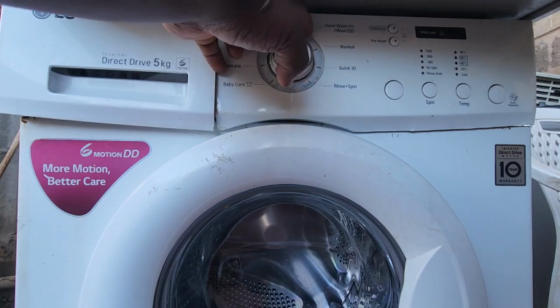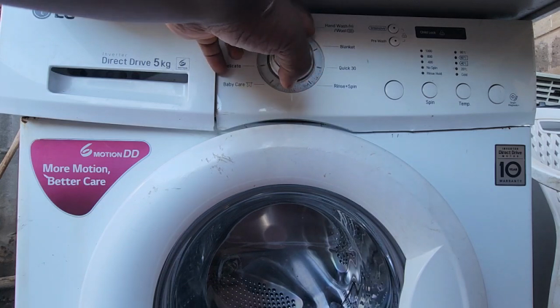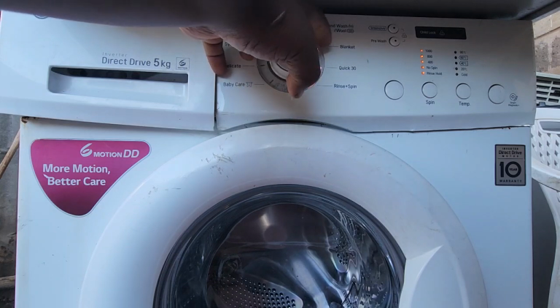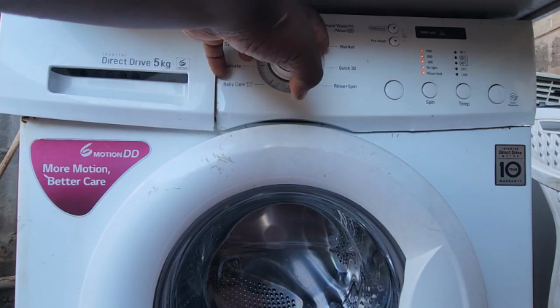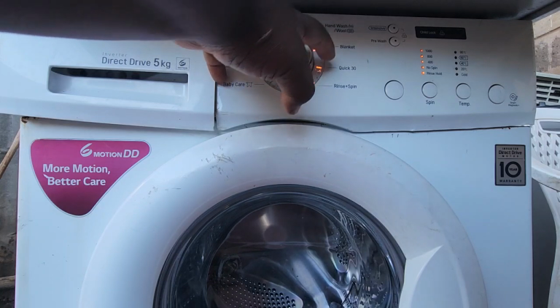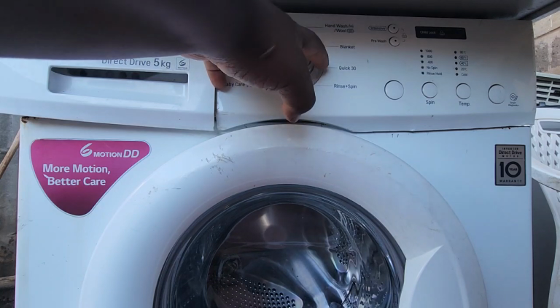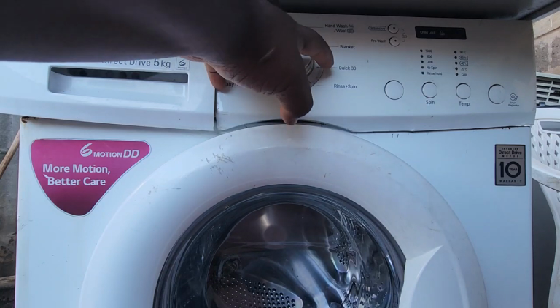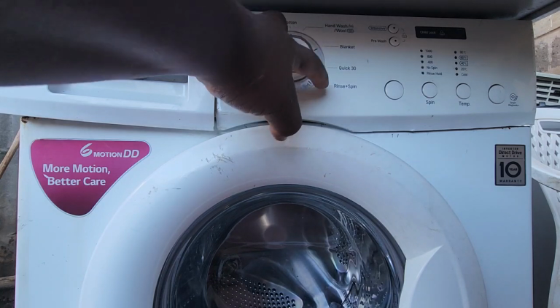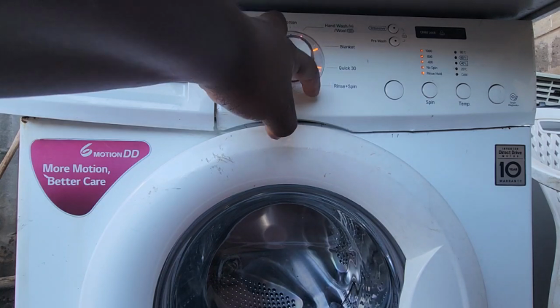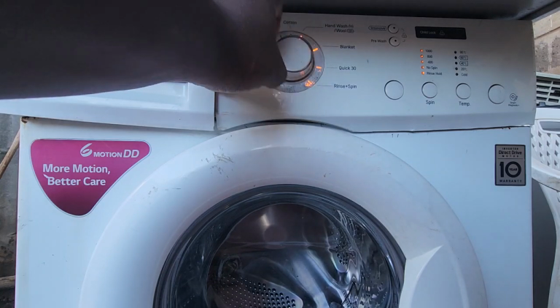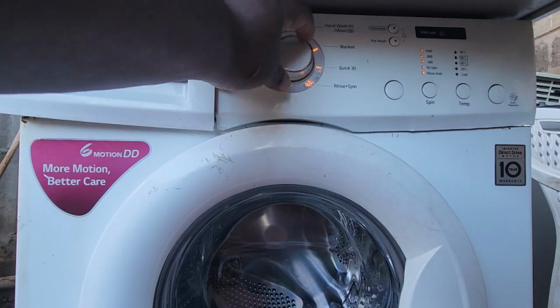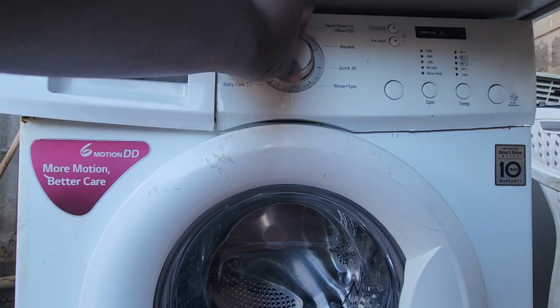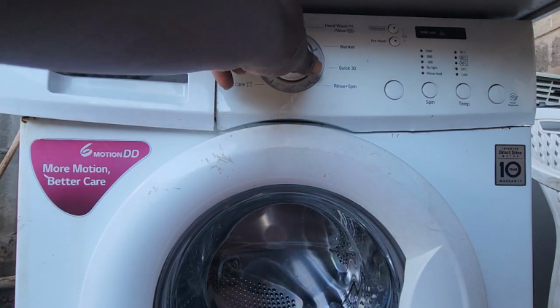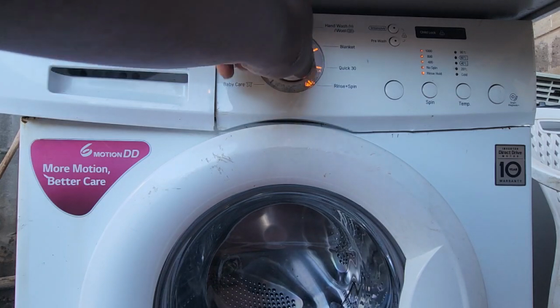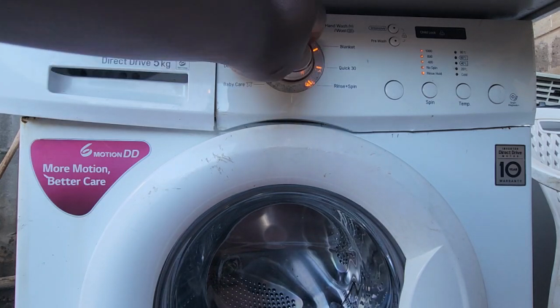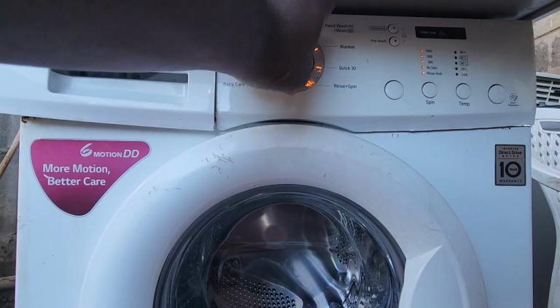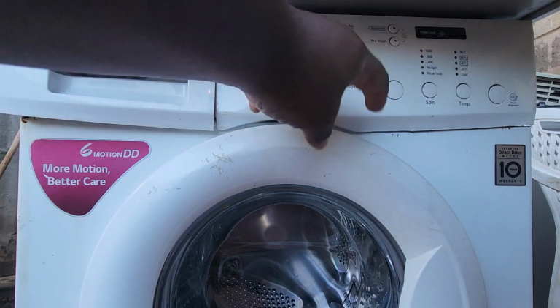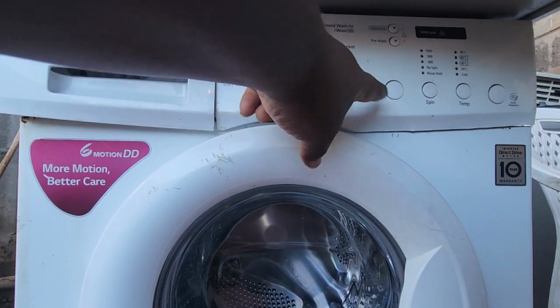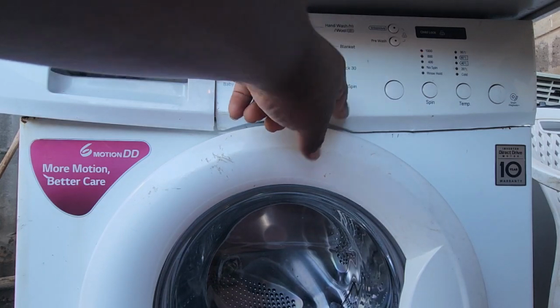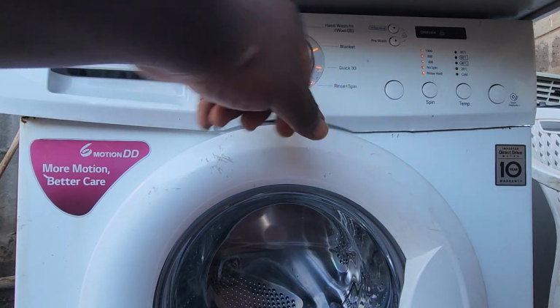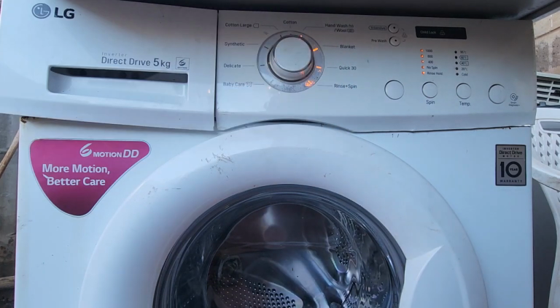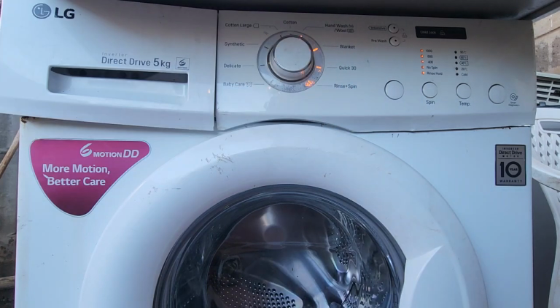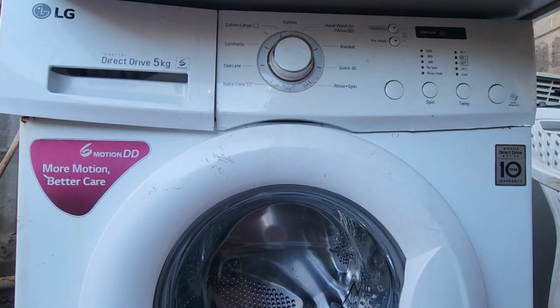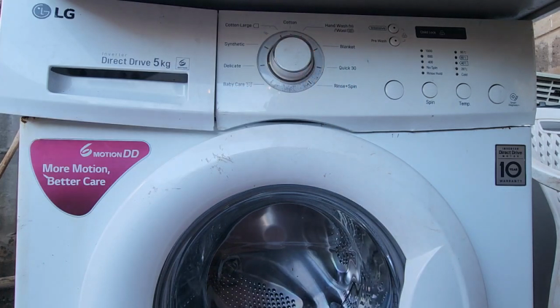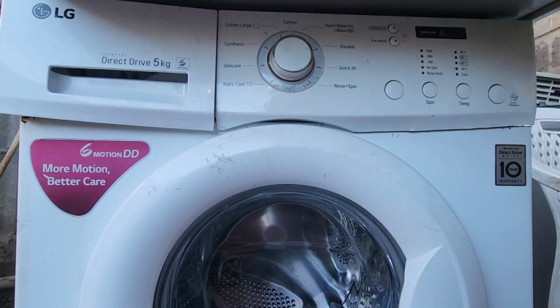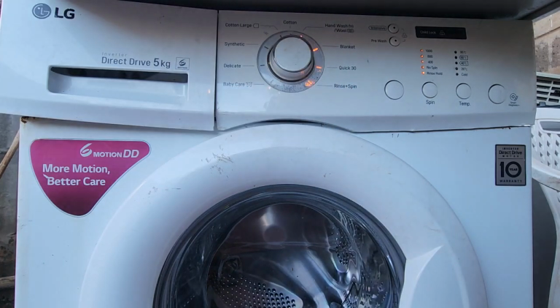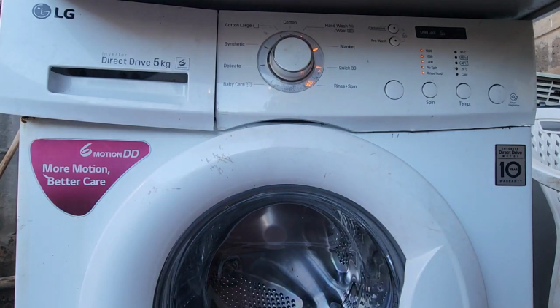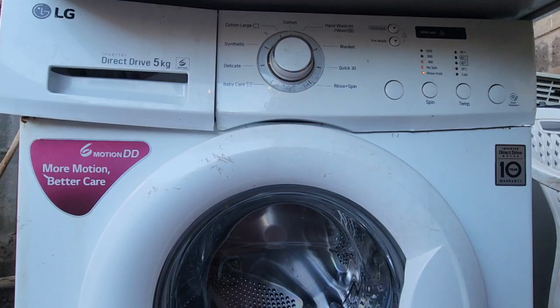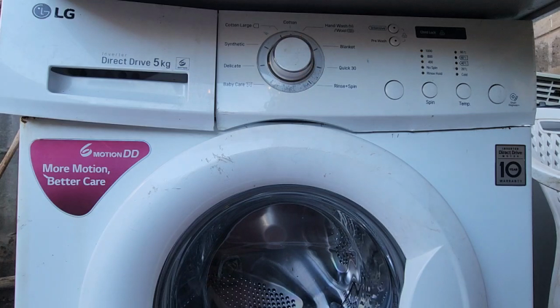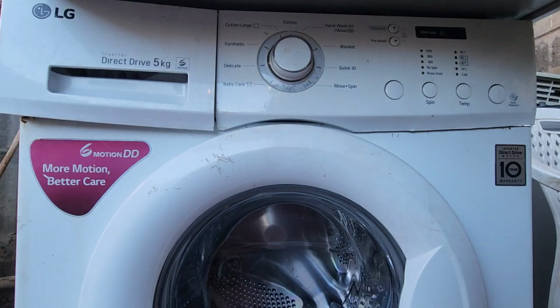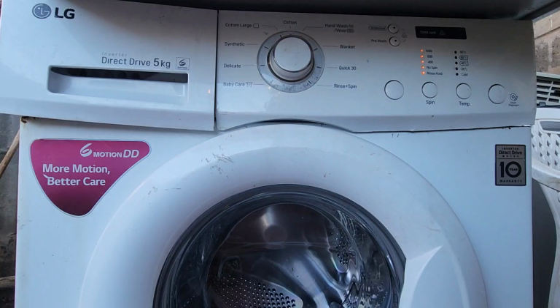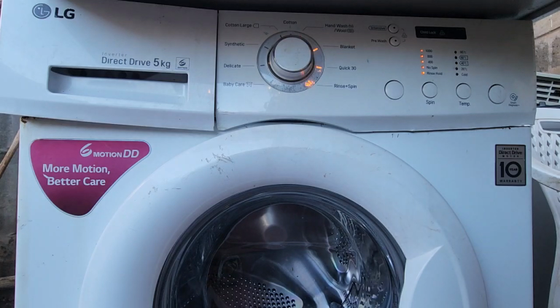One, two, three, four — four flashes. So this is an error code related to the pressure sensor.